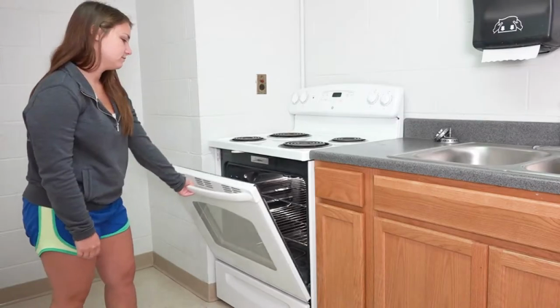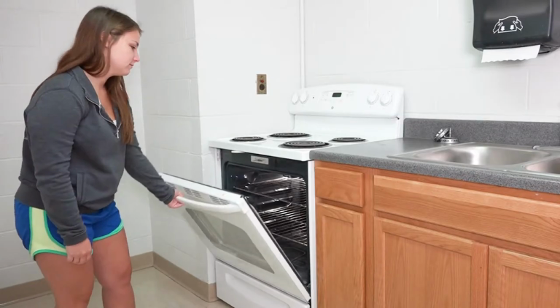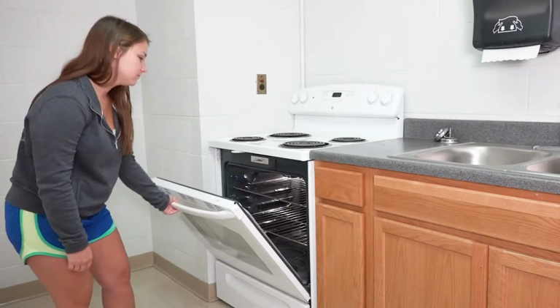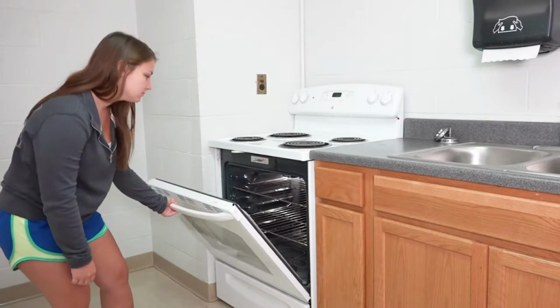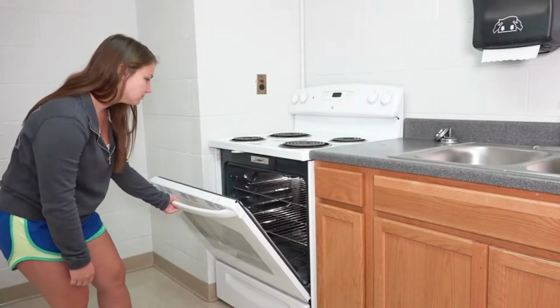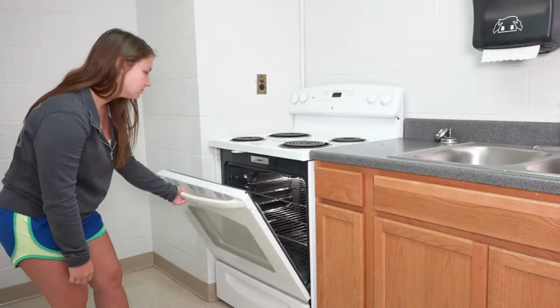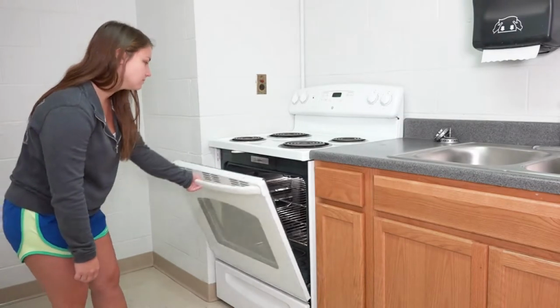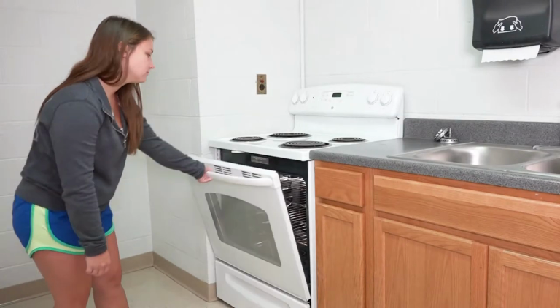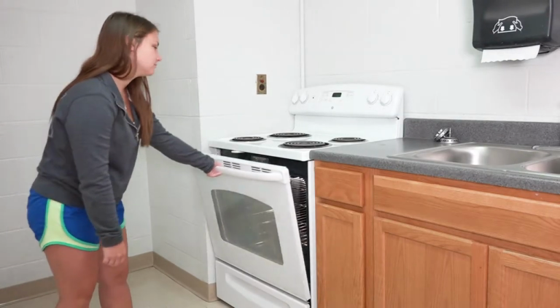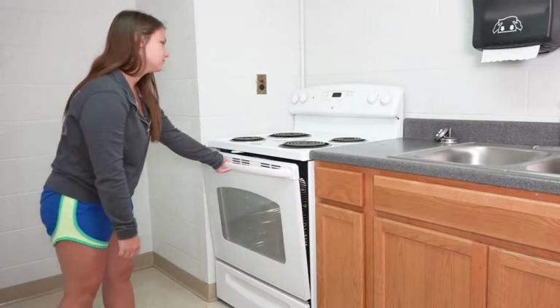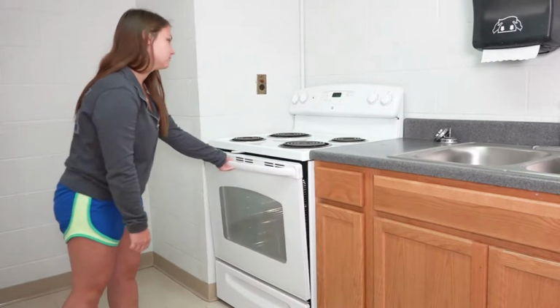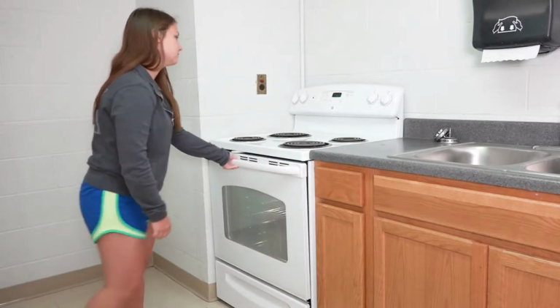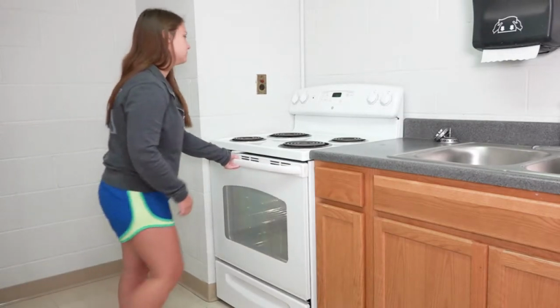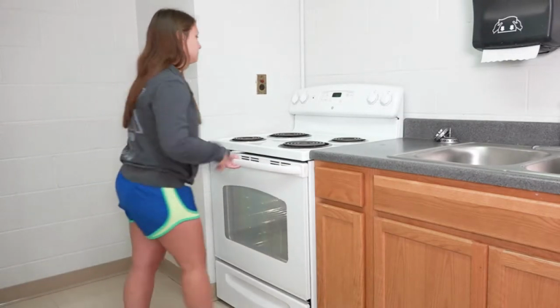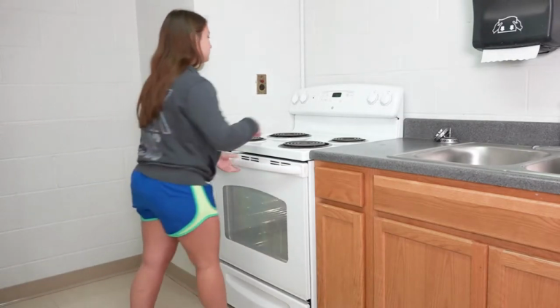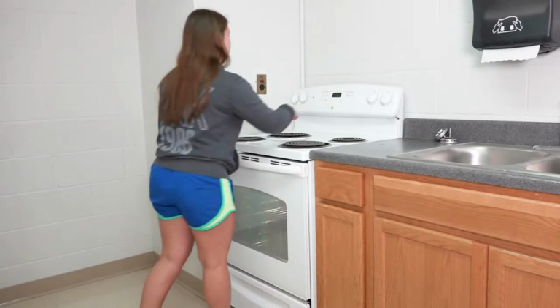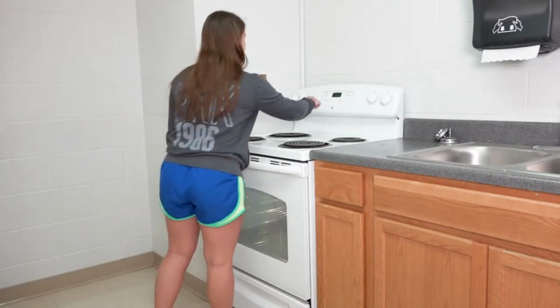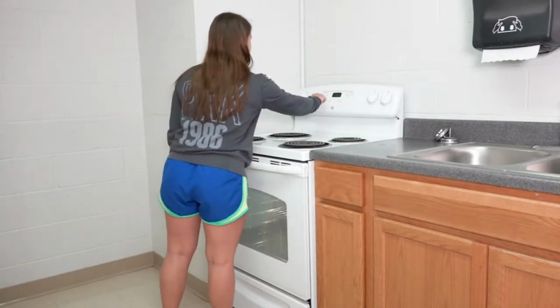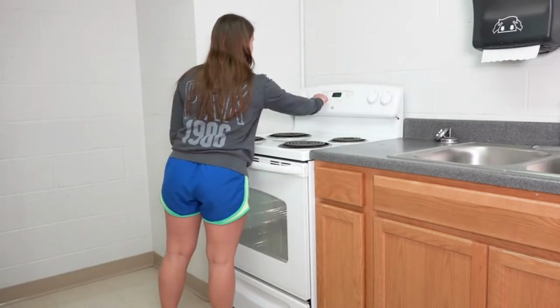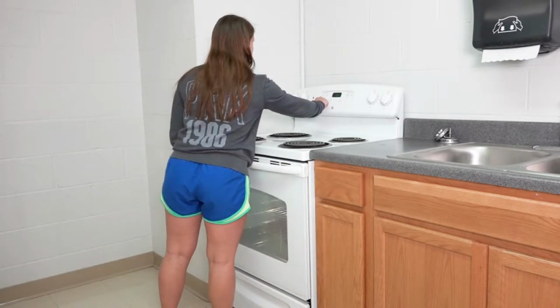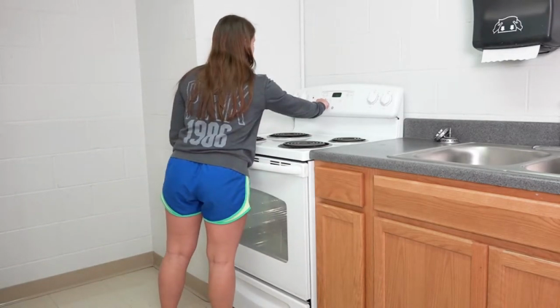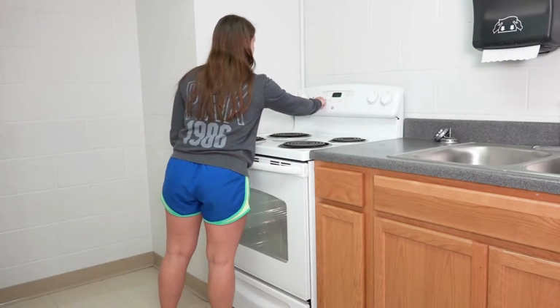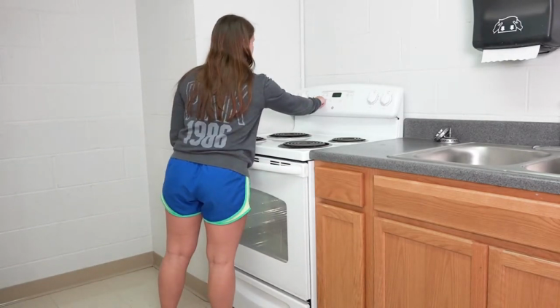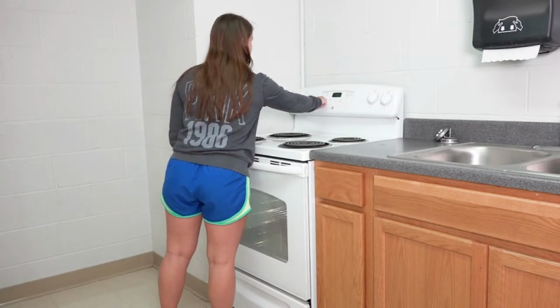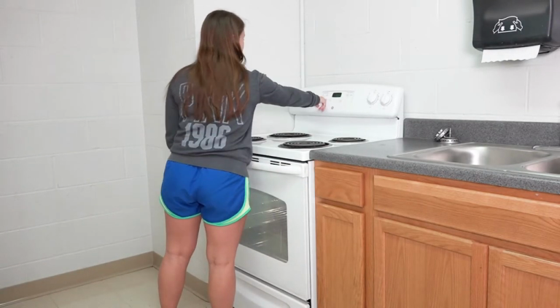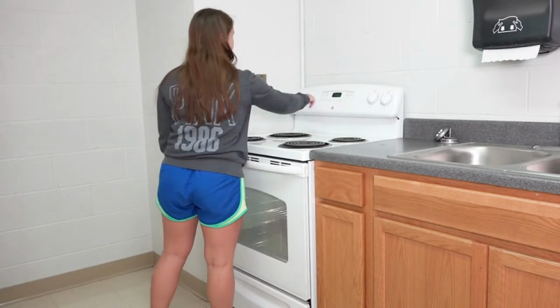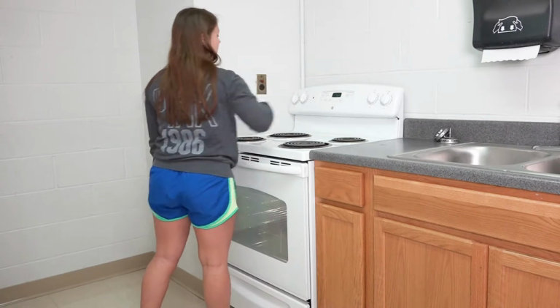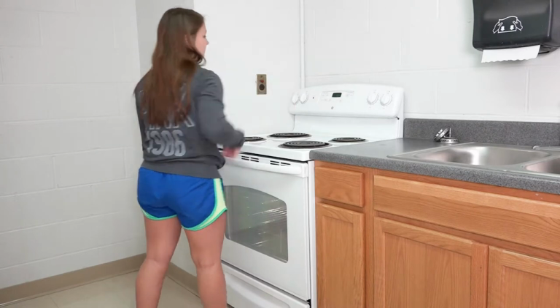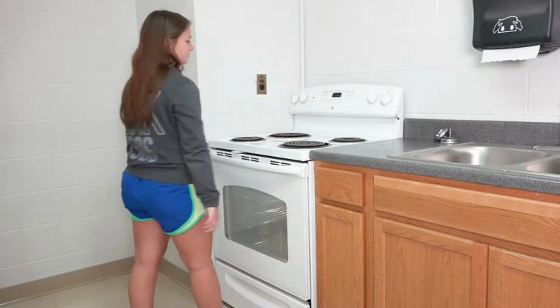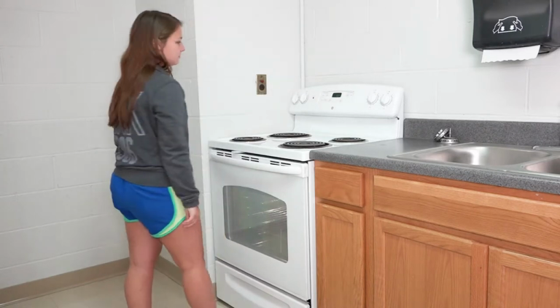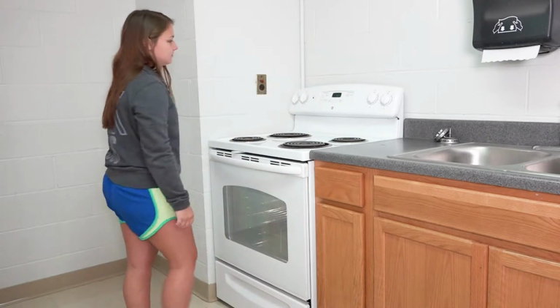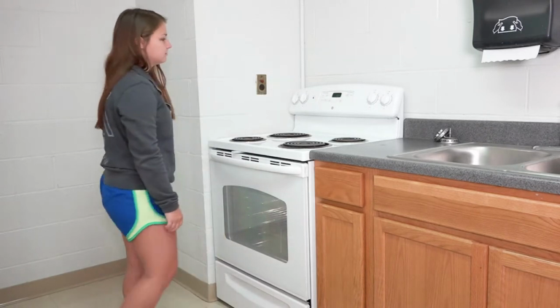Residents also have access to a kitchen on each floor that's equipped with a full-size stove, refrigerator, and microwave.